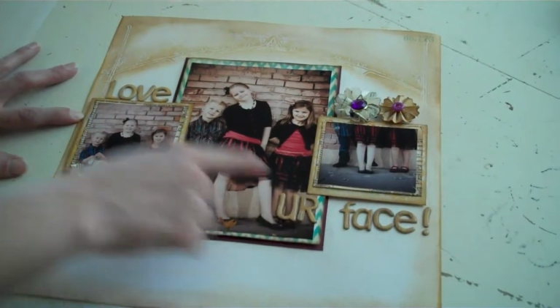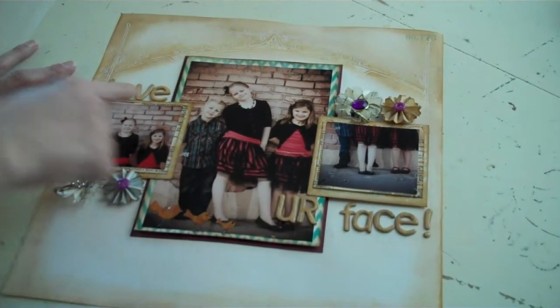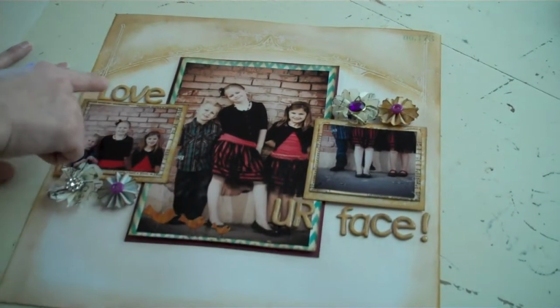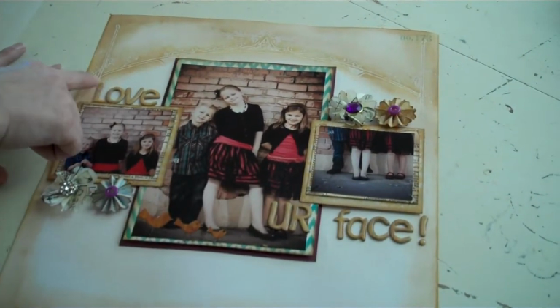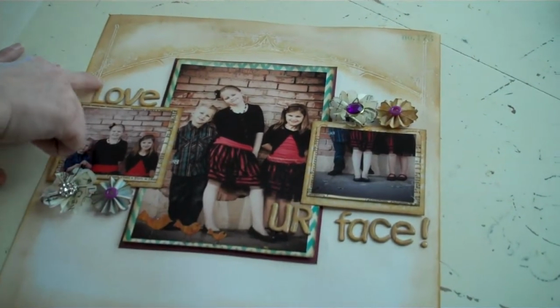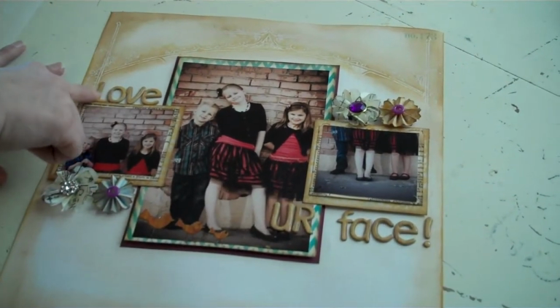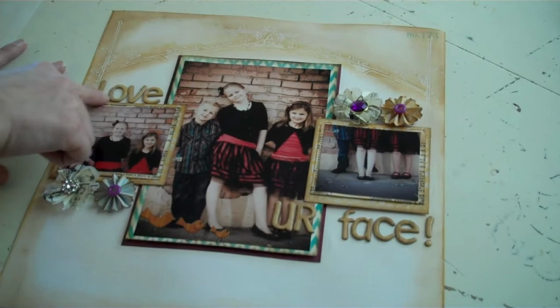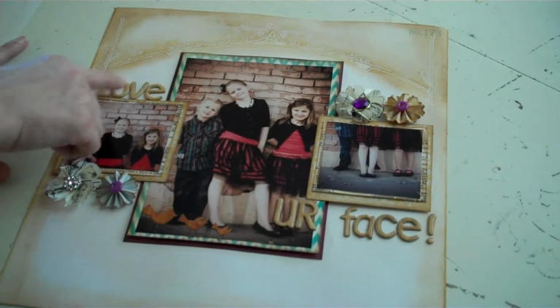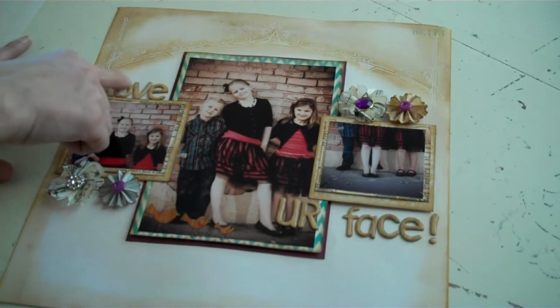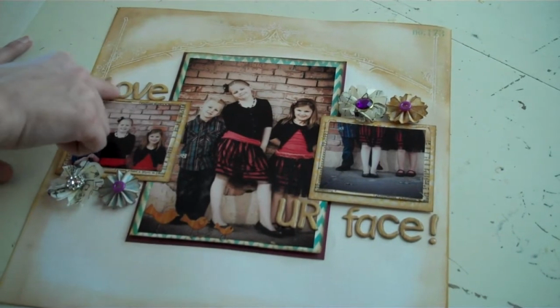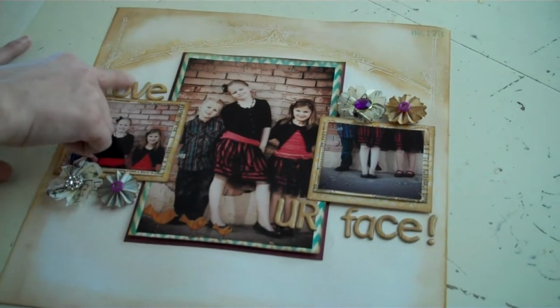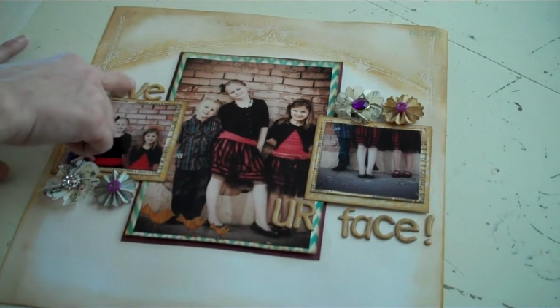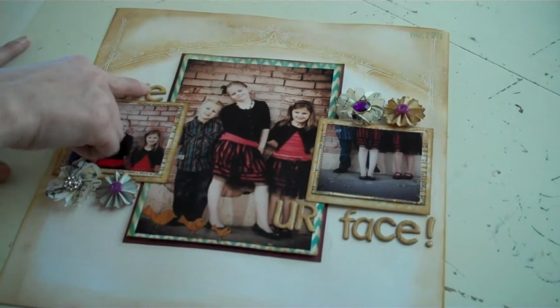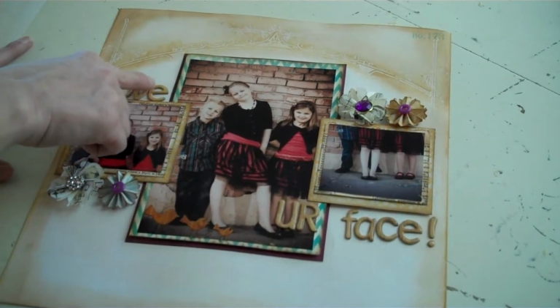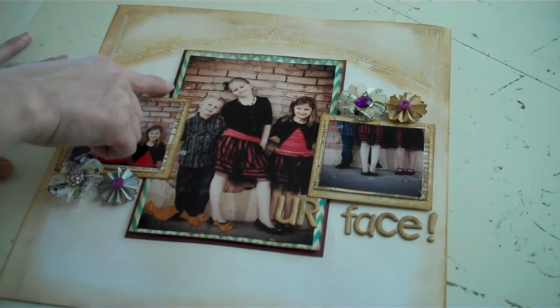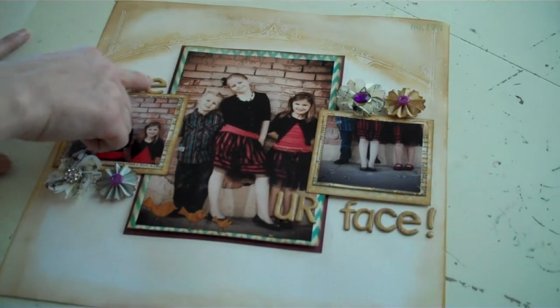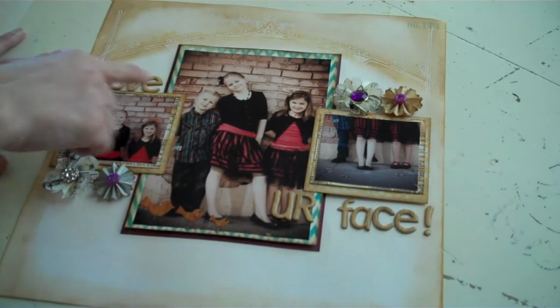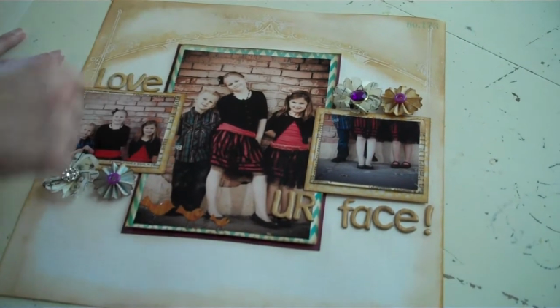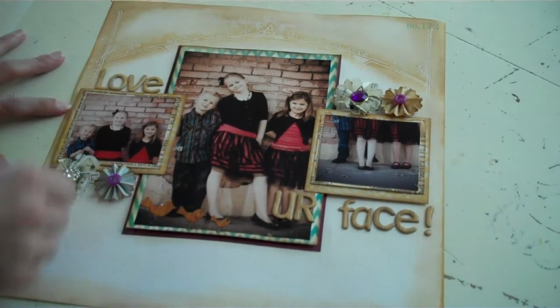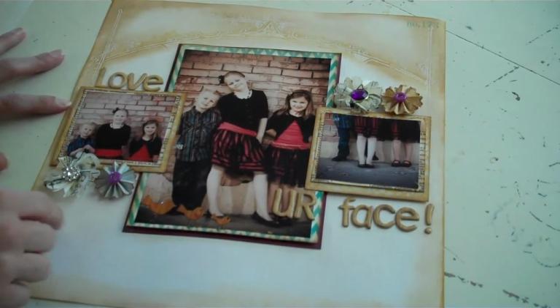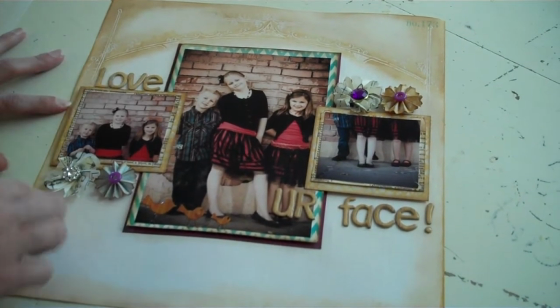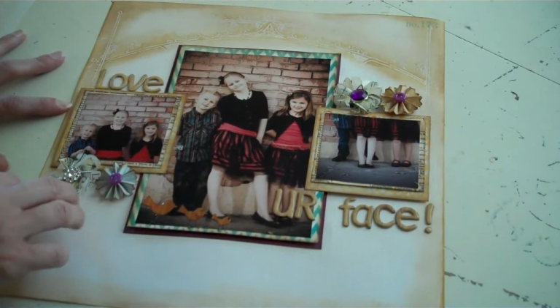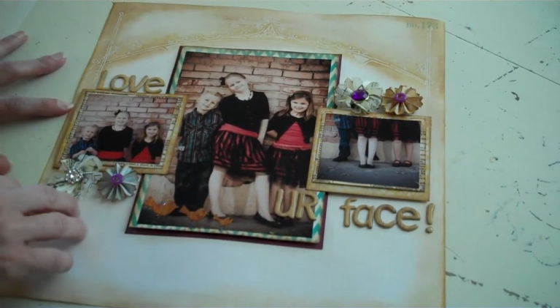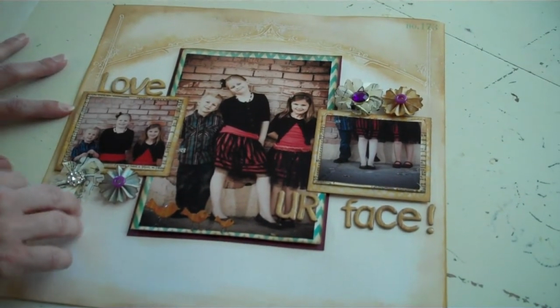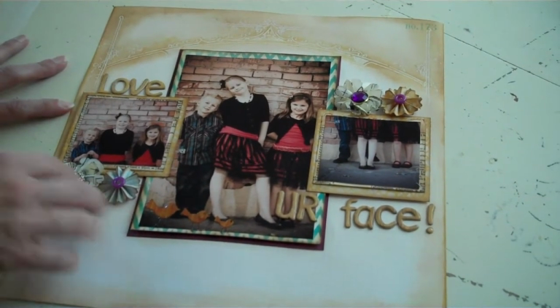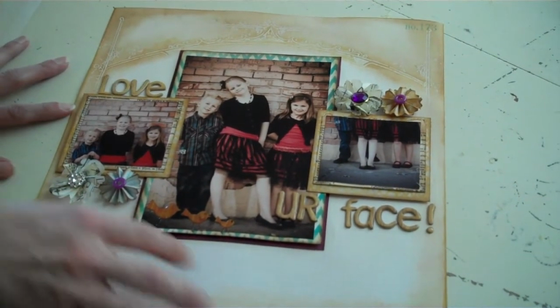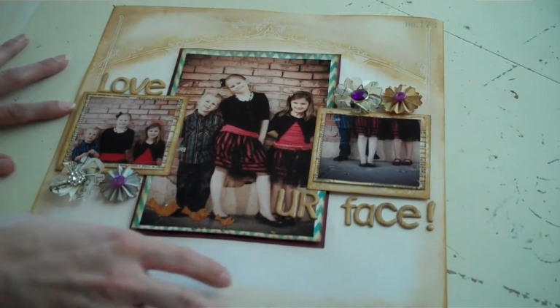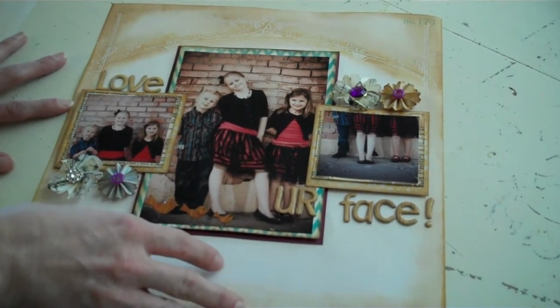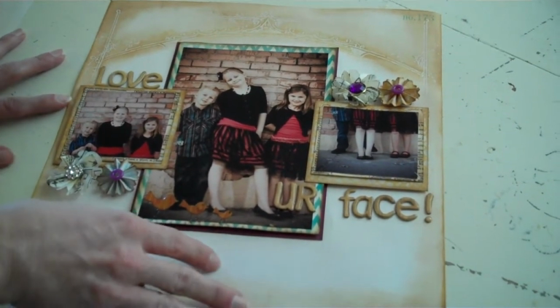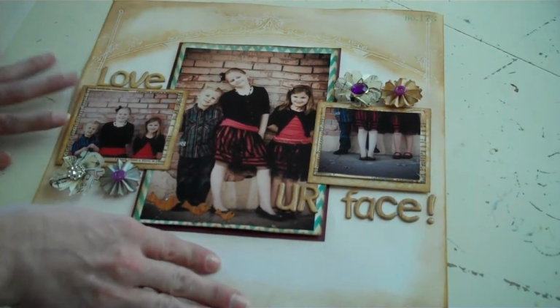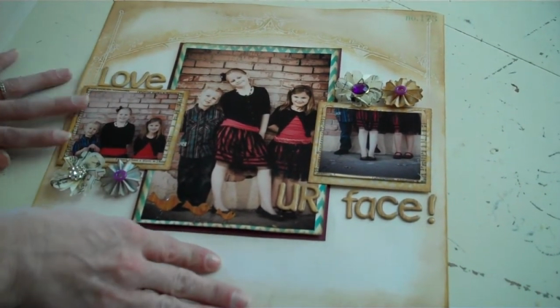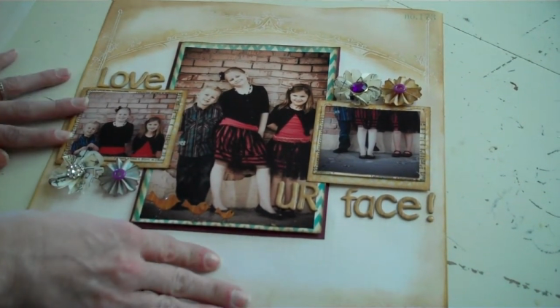Add your title, and on the title I did the glossy accents, which just adds a fun little effect to it.